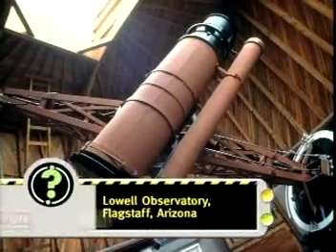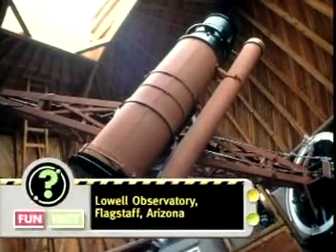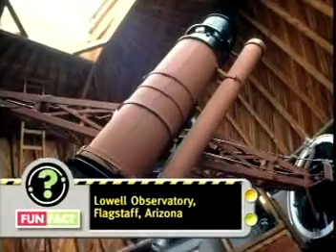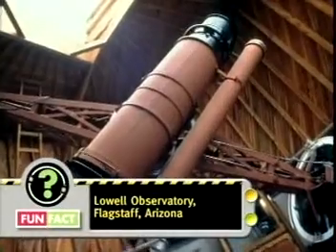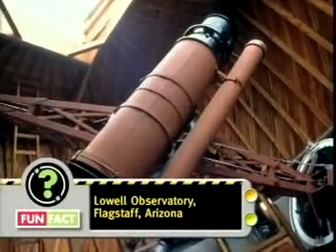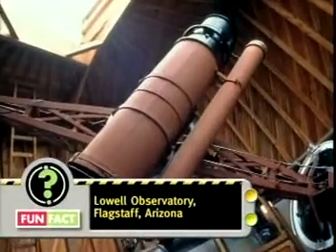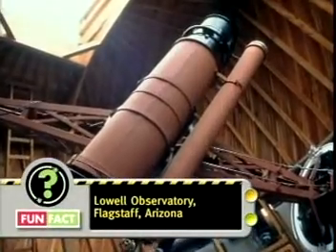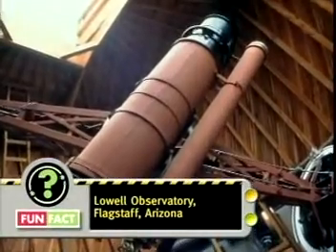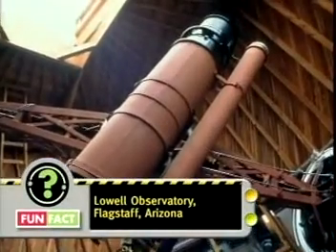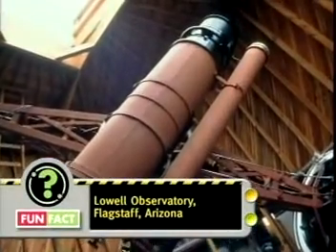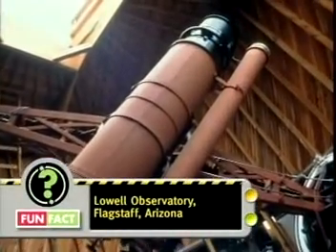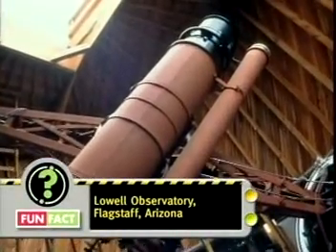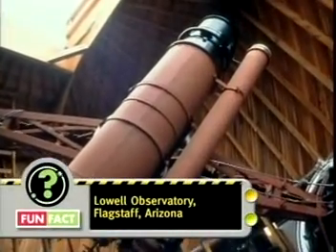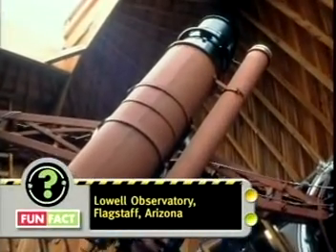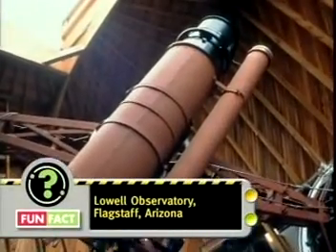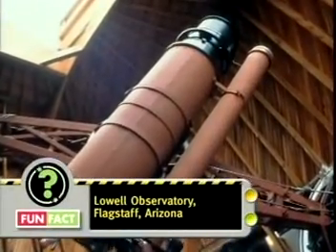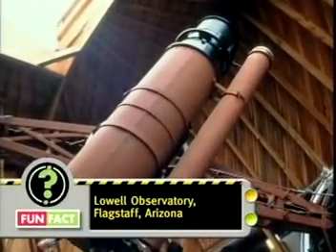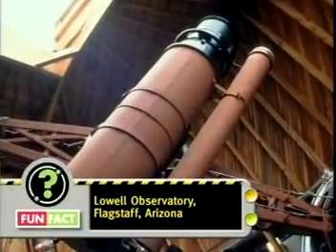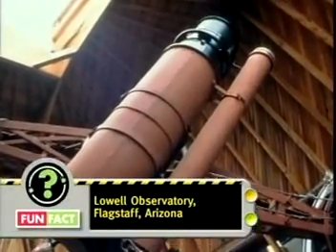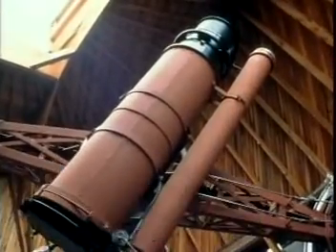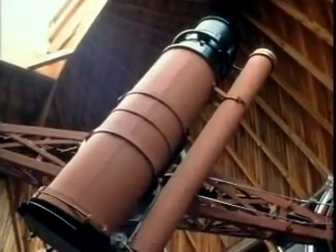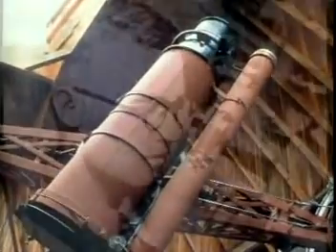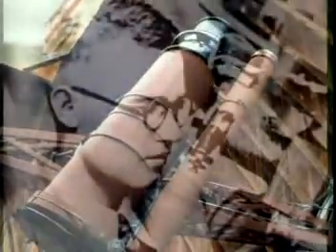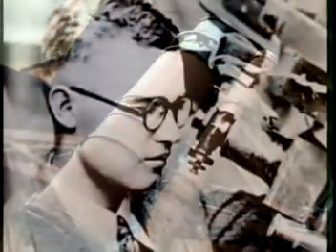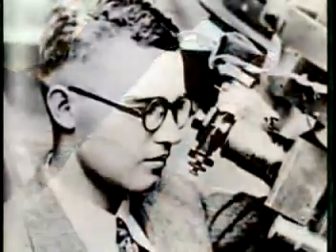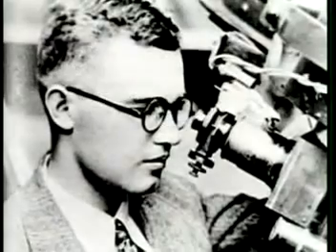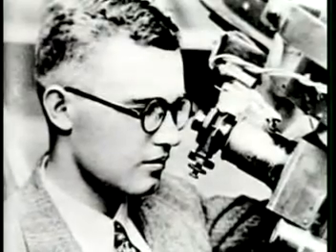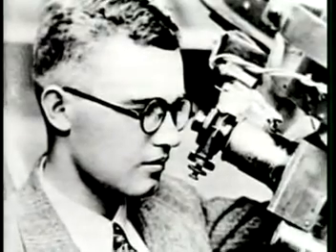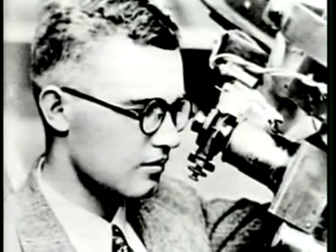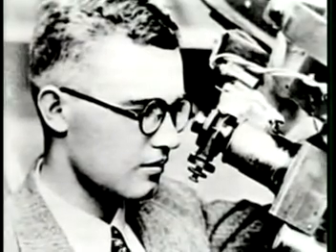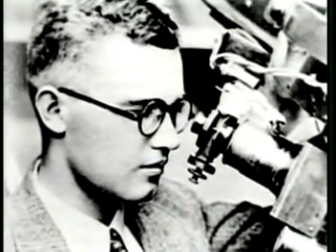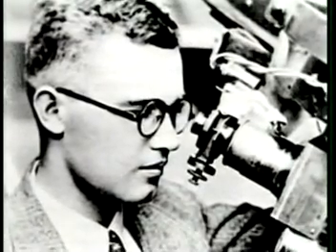Then, in 1930, using this fairly small telescope, astronomer Clyde Tombaugh discovered the ninth planet, Pluto.